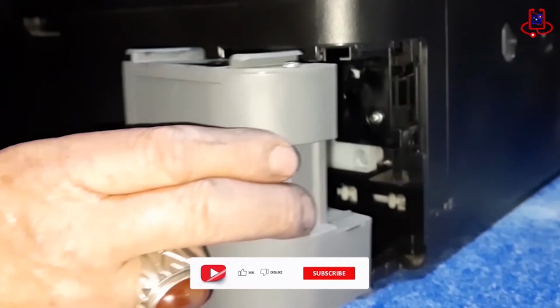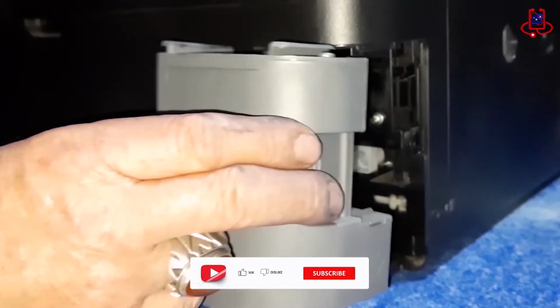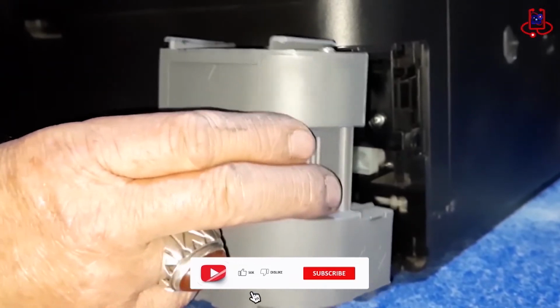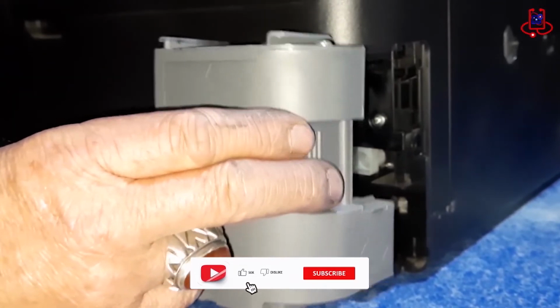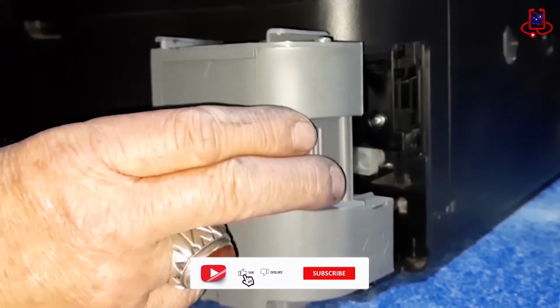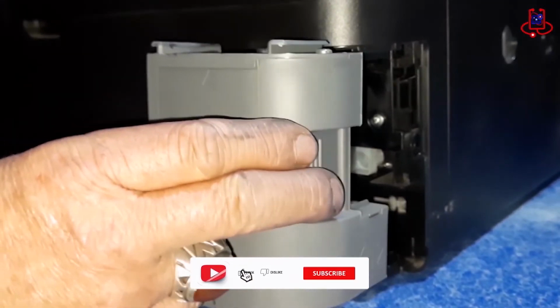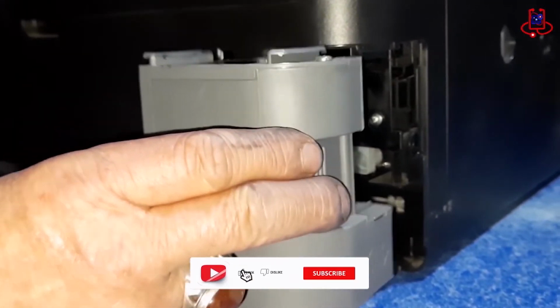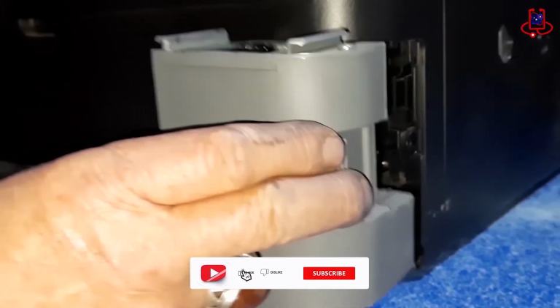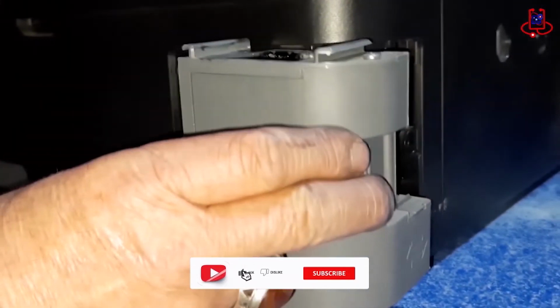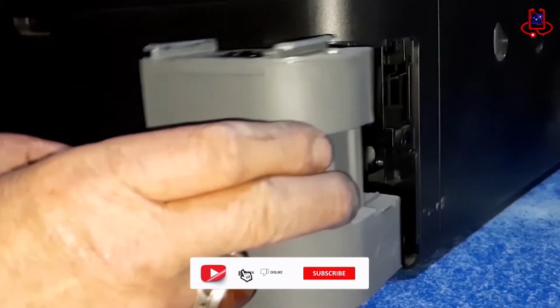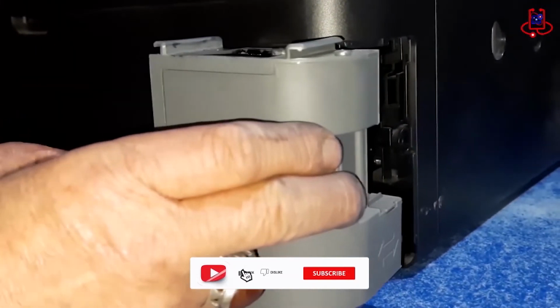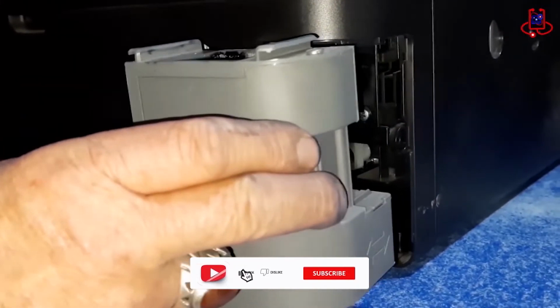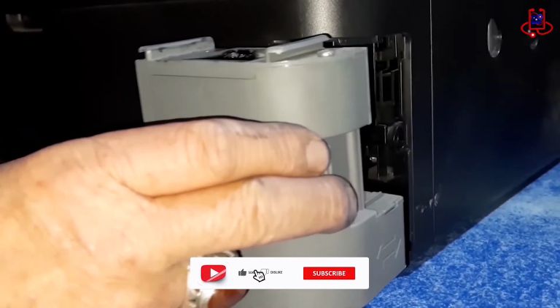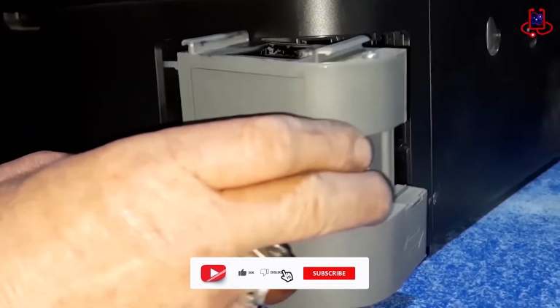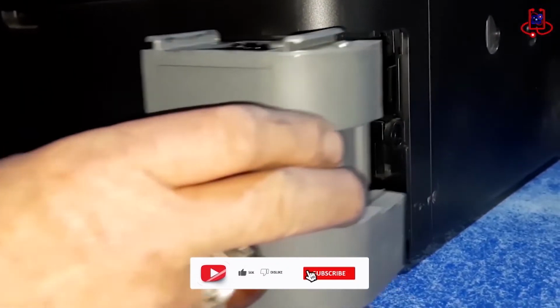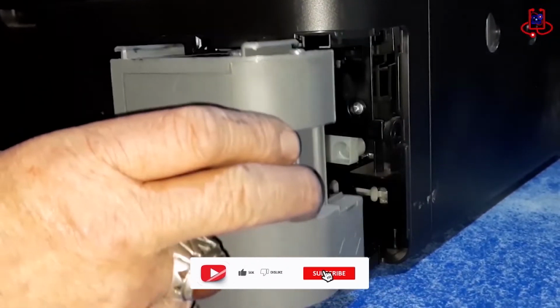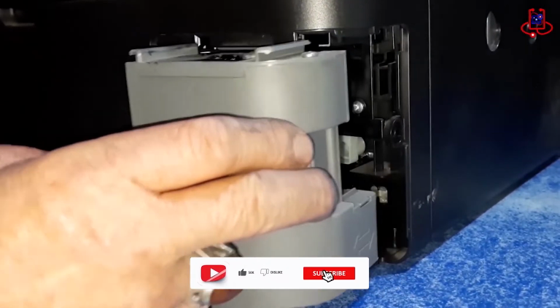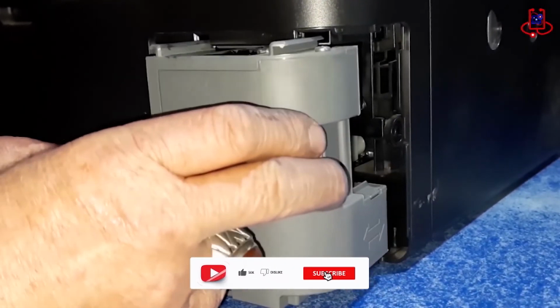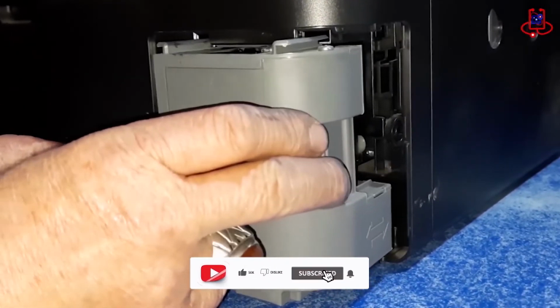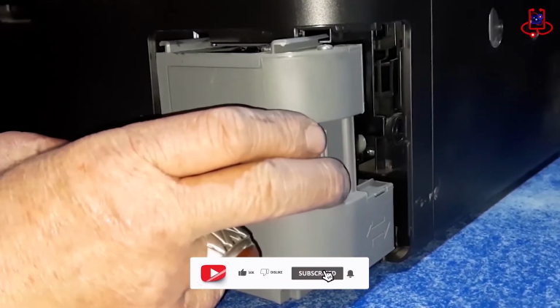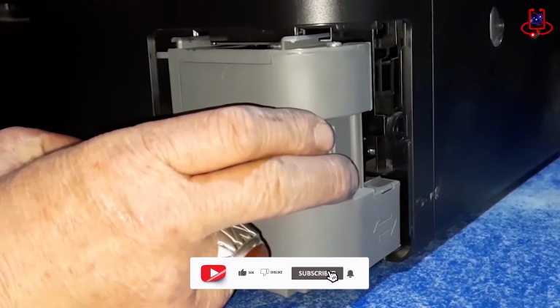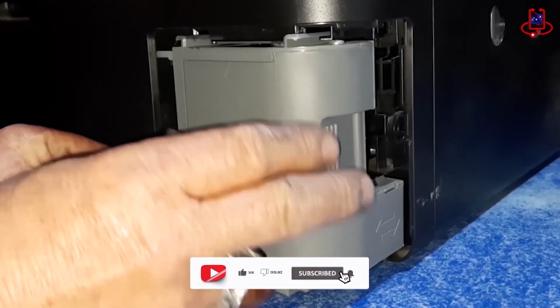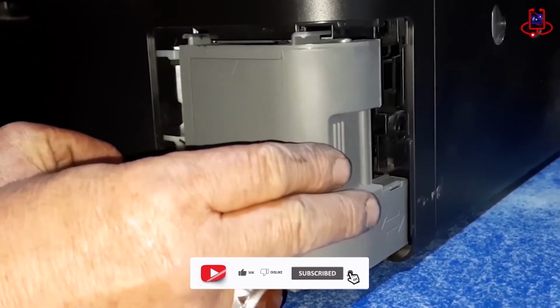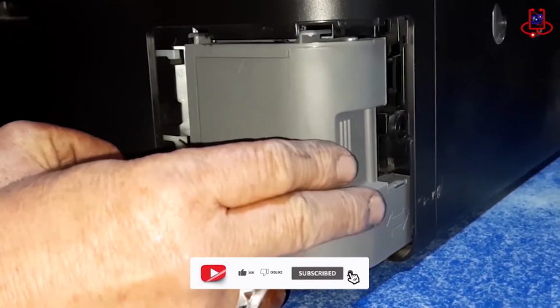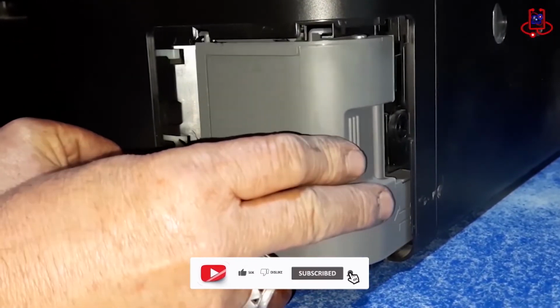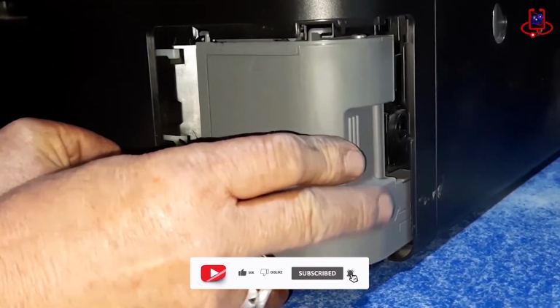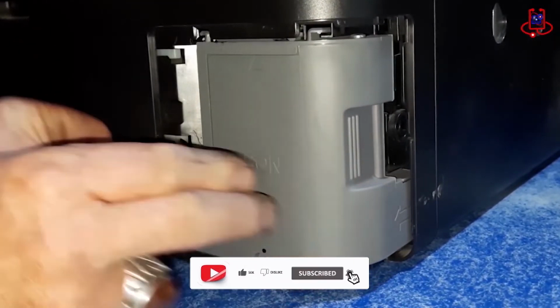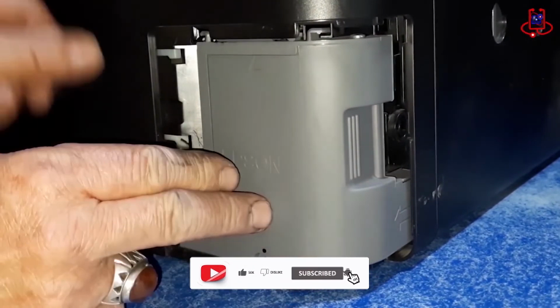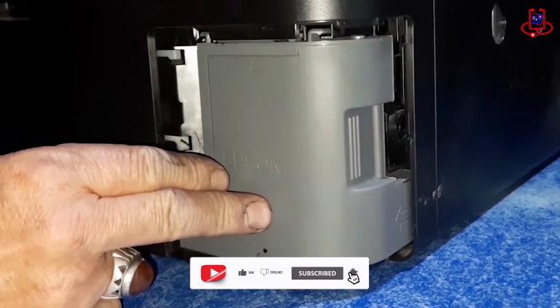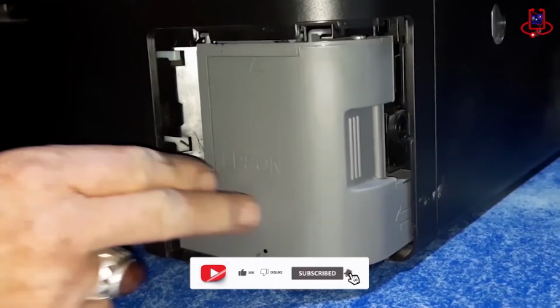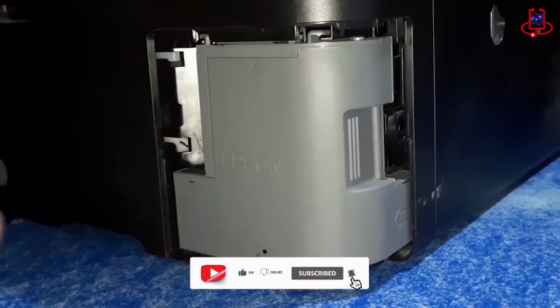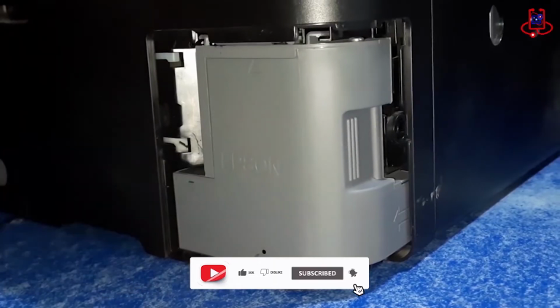Simply like that, our printer's maintenance box has been reset, and now we are putting the box back in its place.